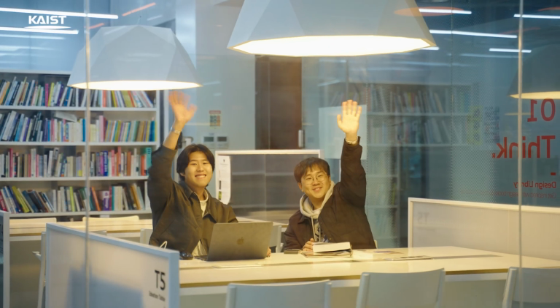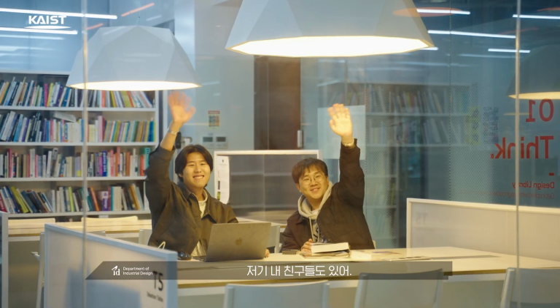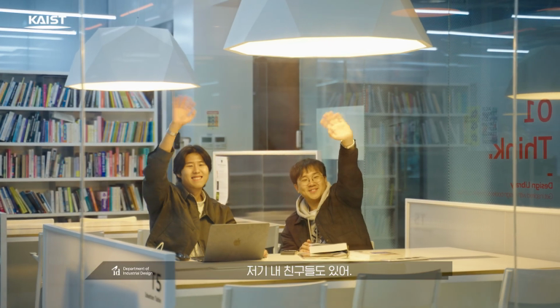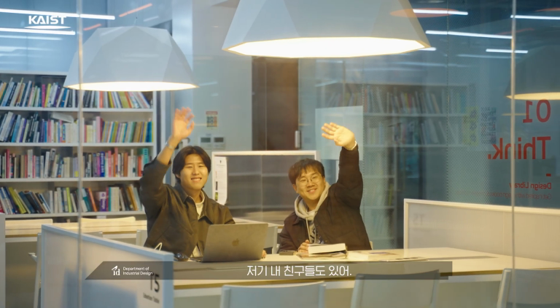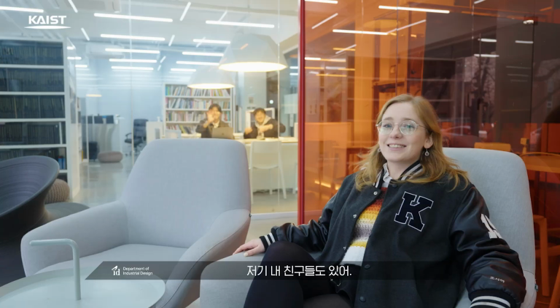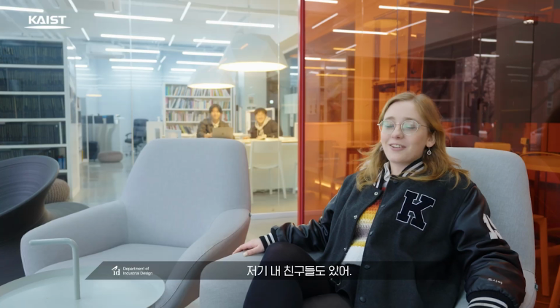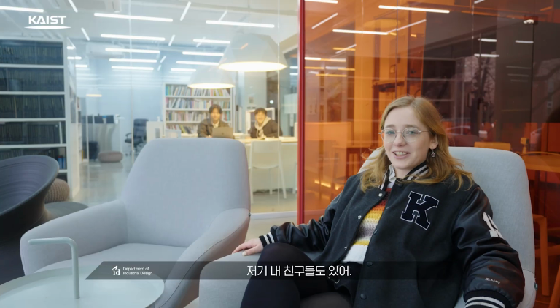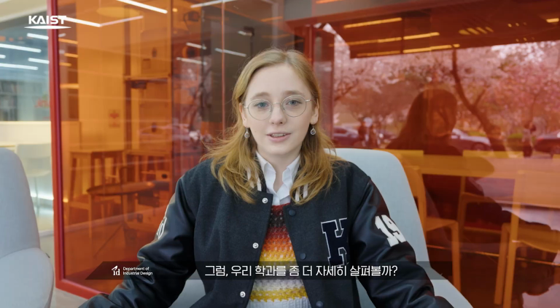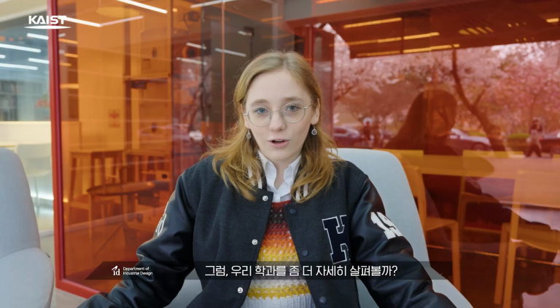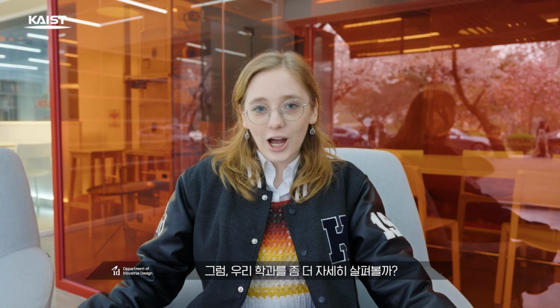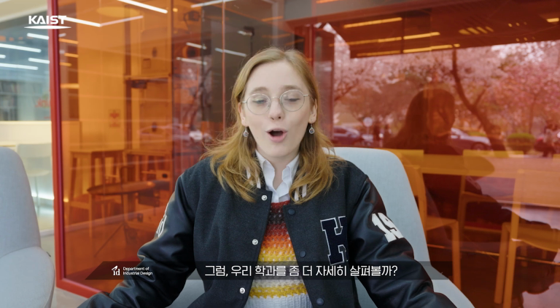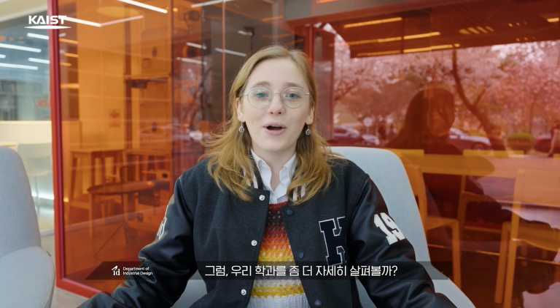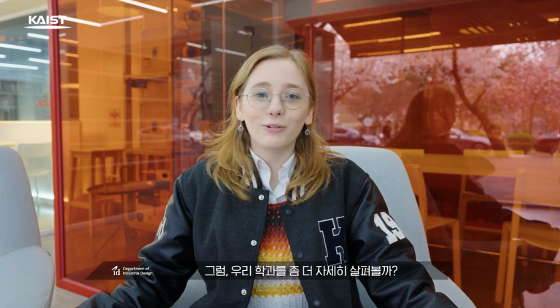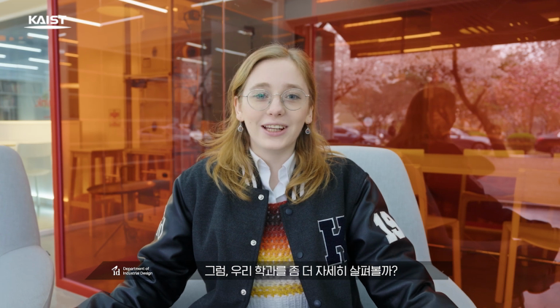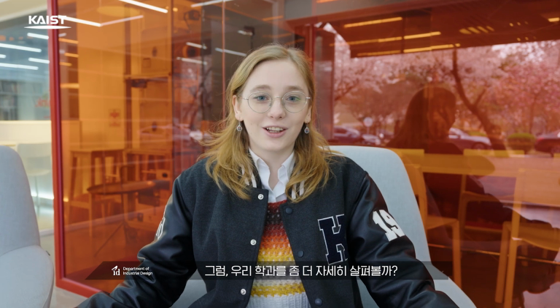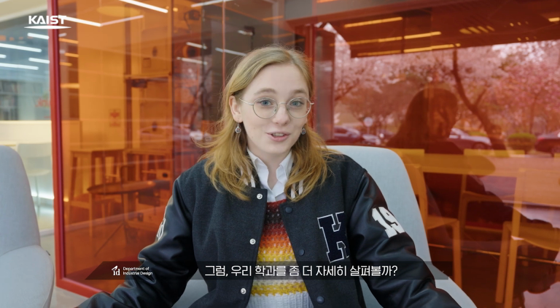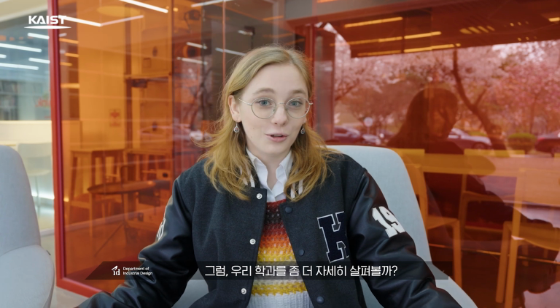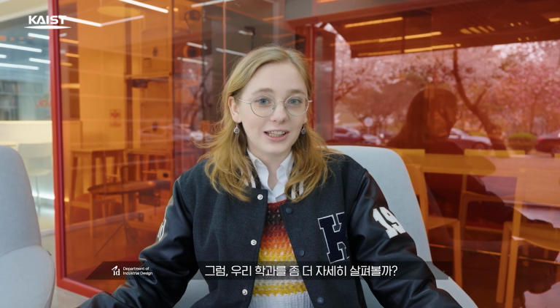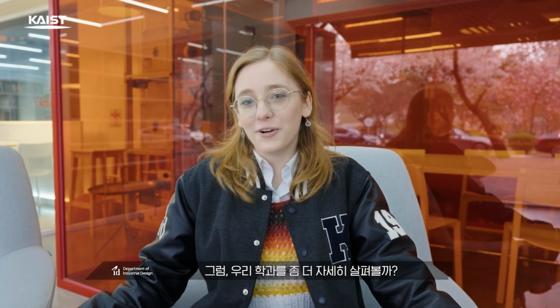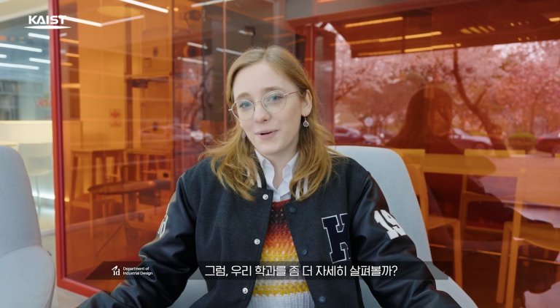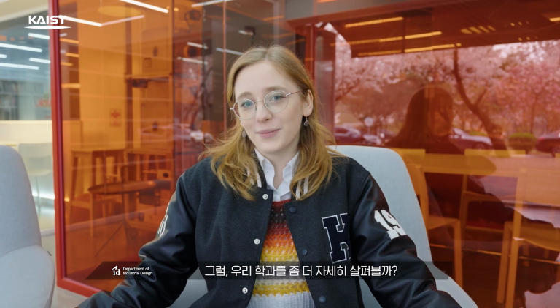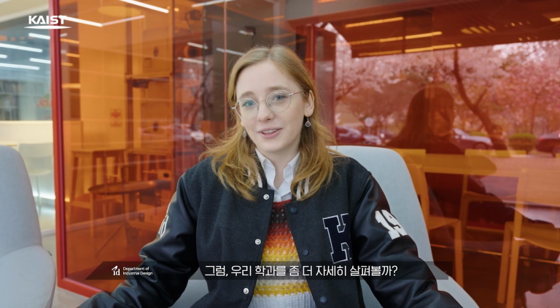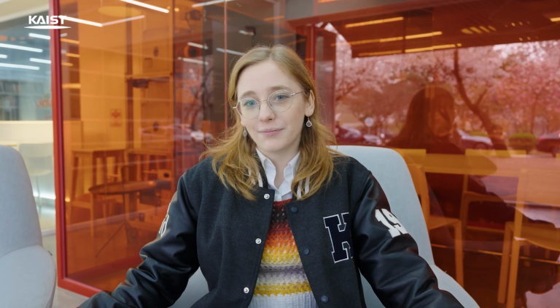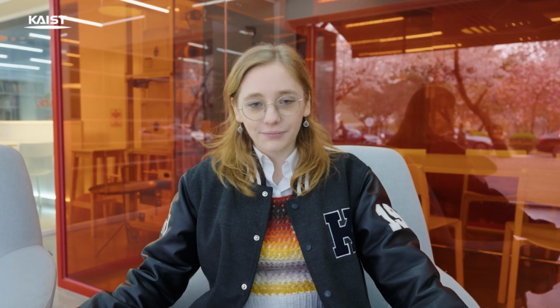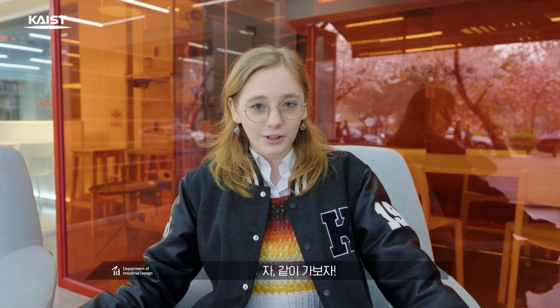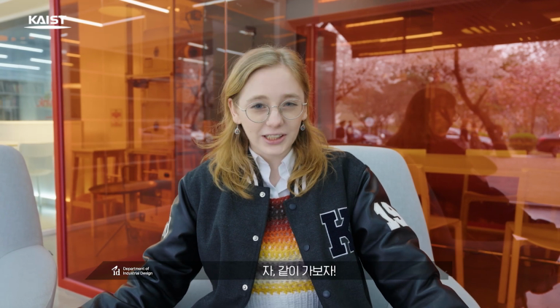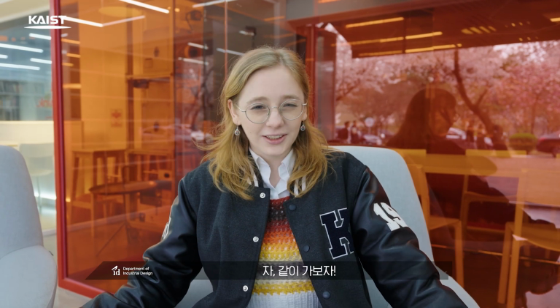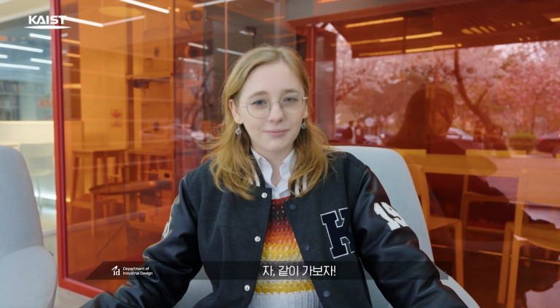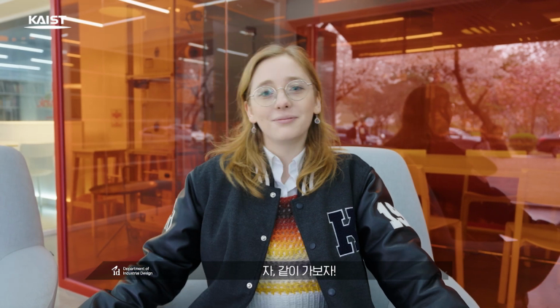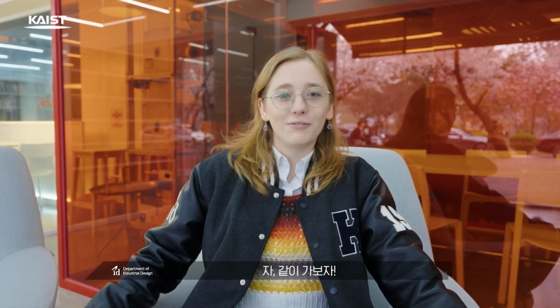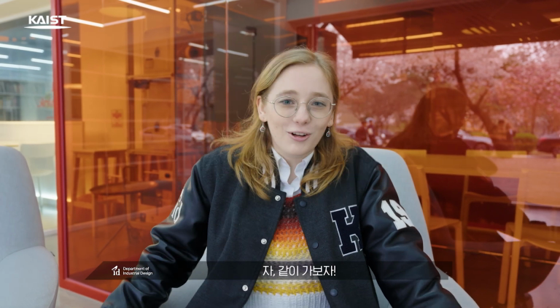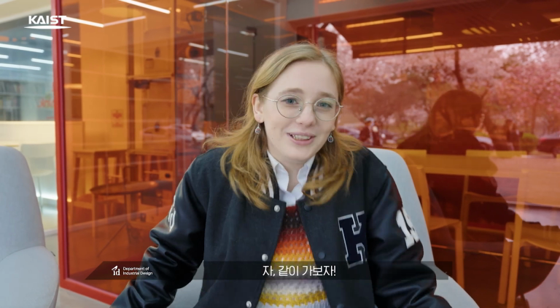My friends are over there. So how about we take a closer look at our department? Ready? Follow me.